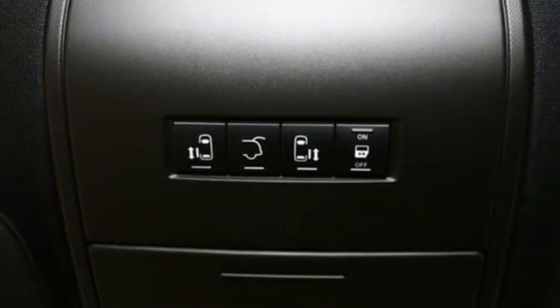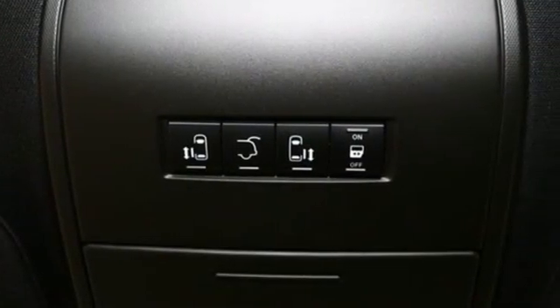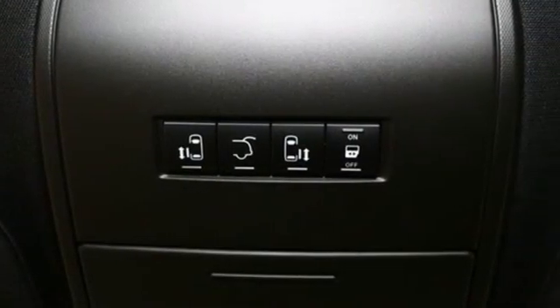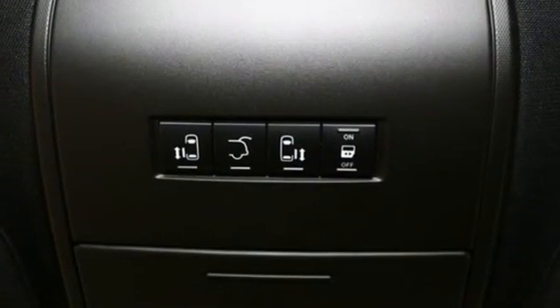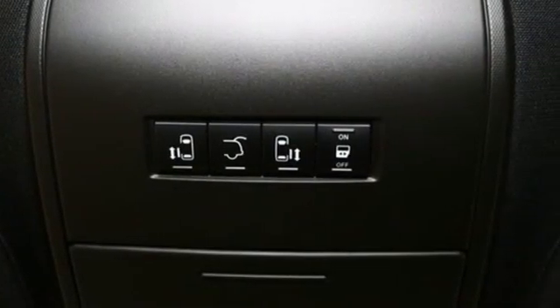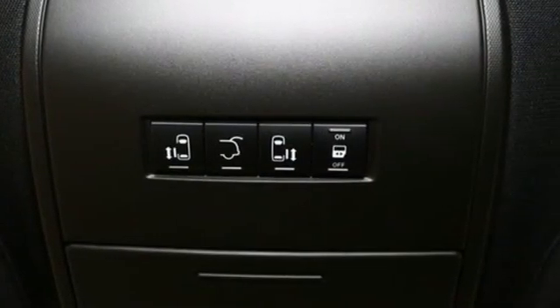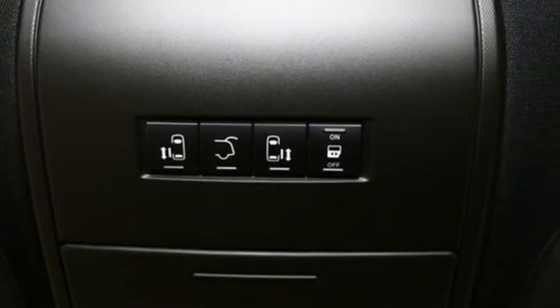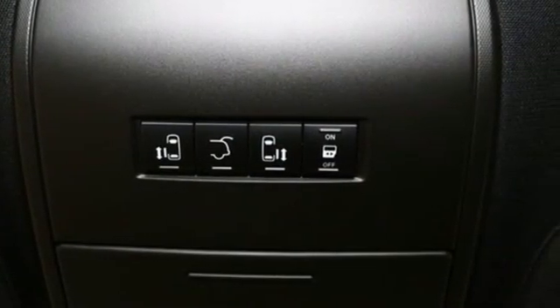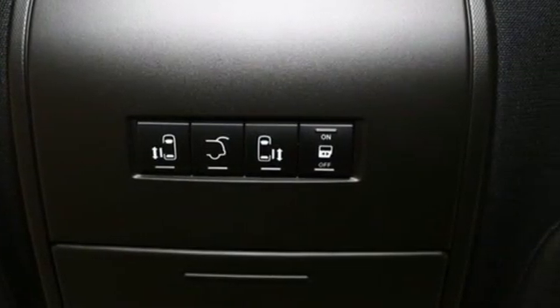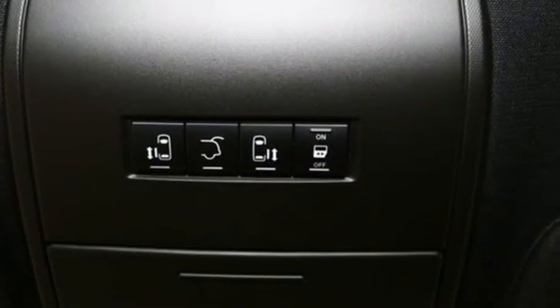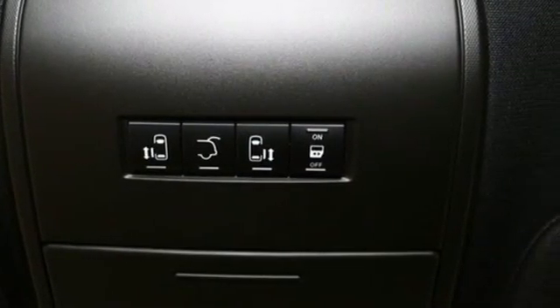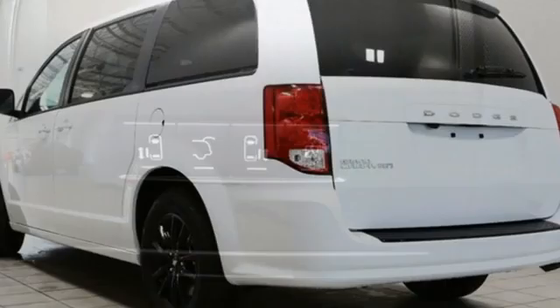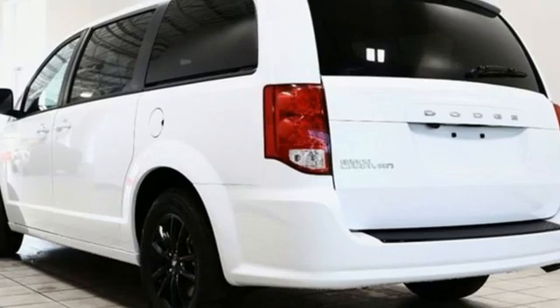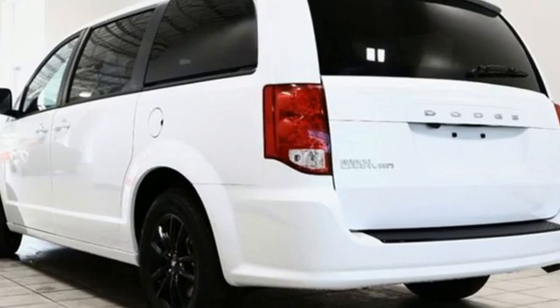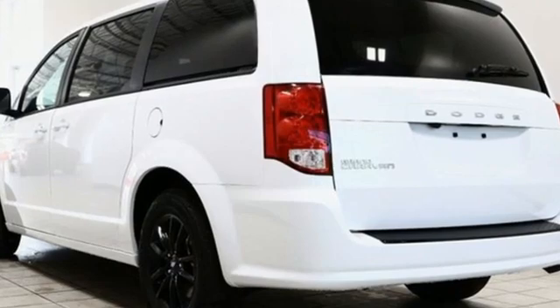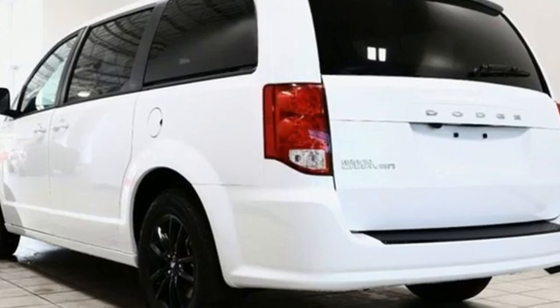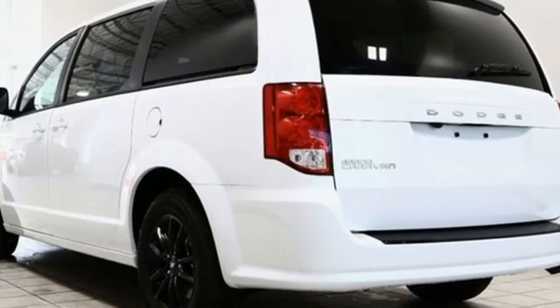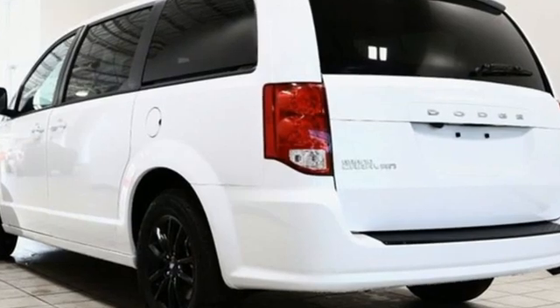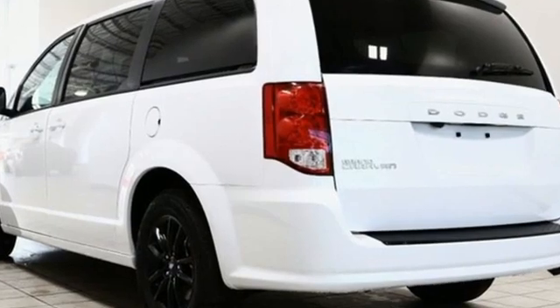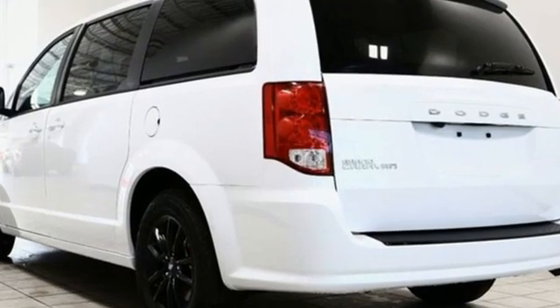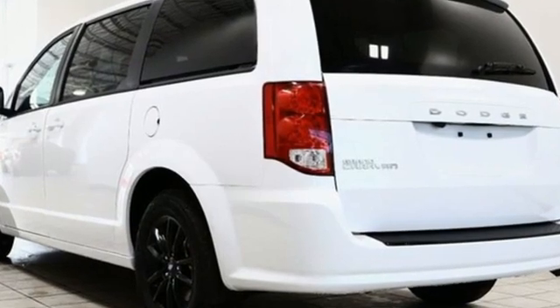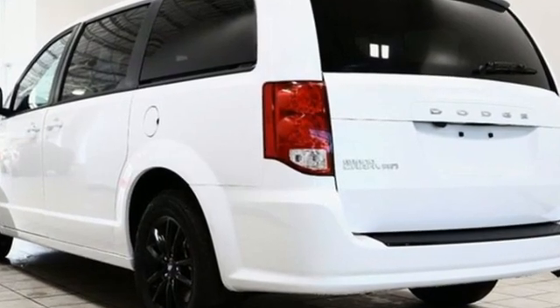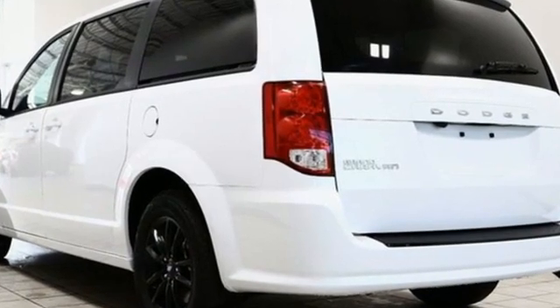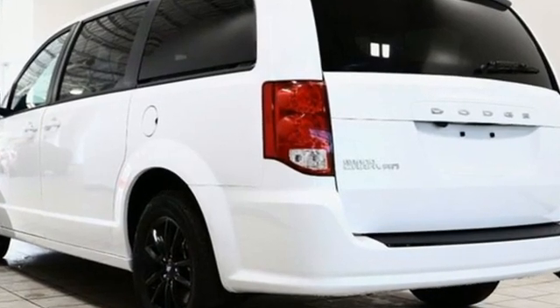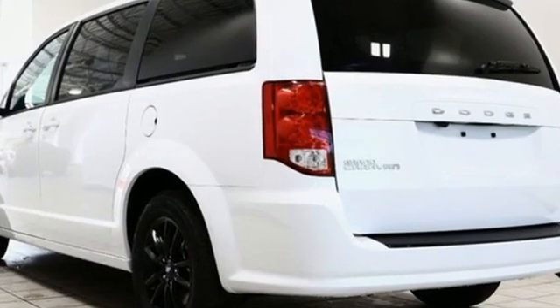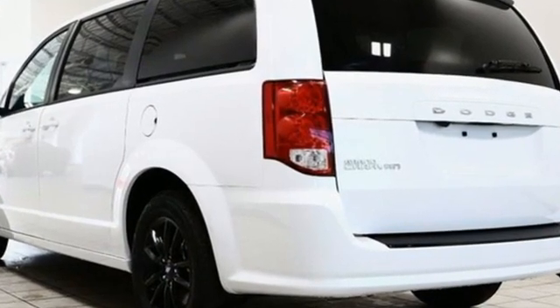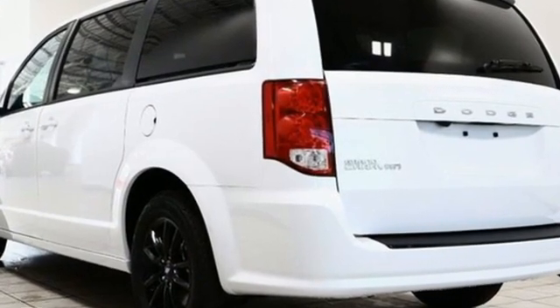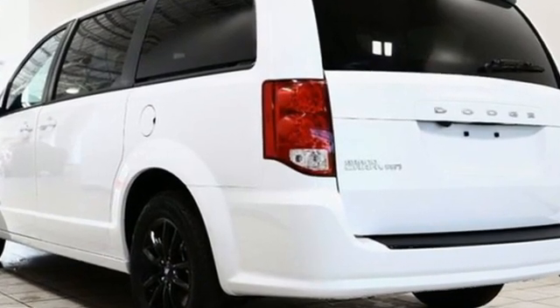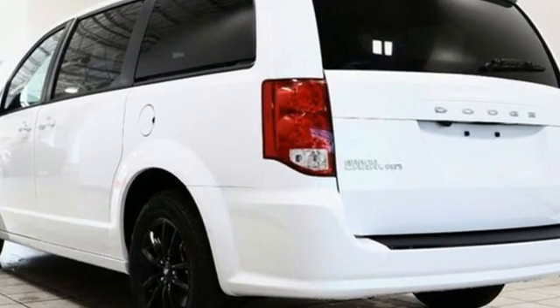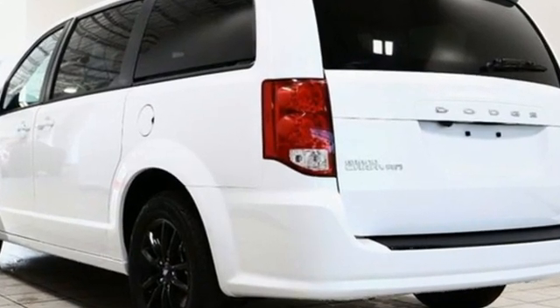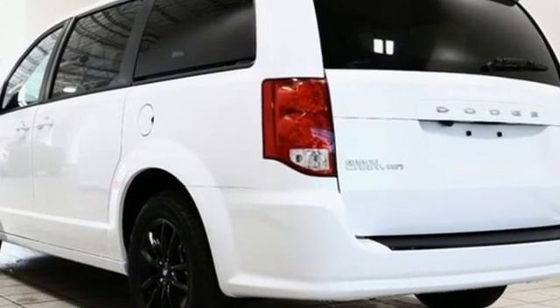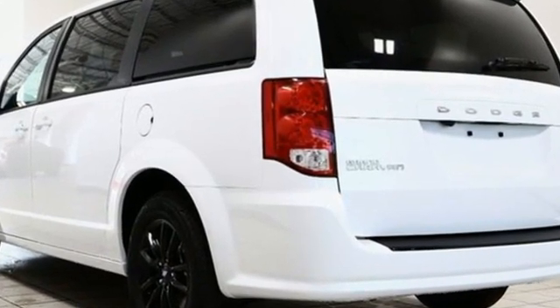Every Dodge delivers a signature thrill. You need to drive it to believe it. See it for yourself today.